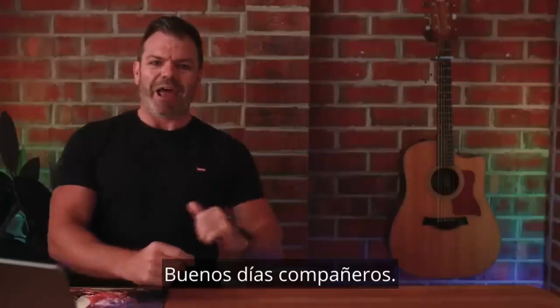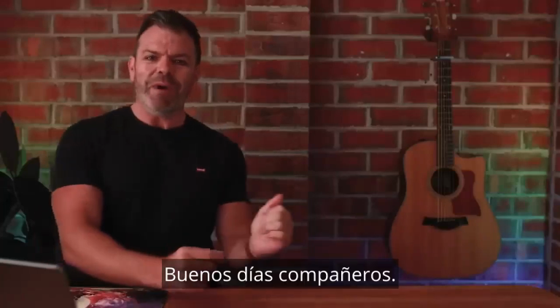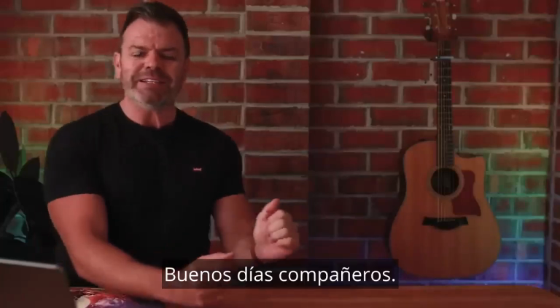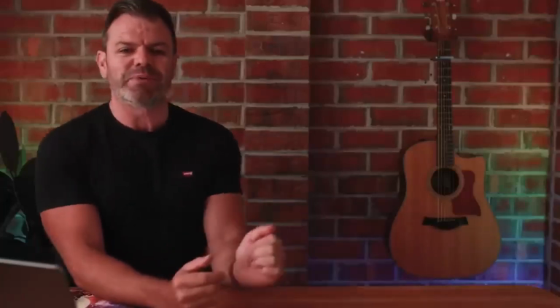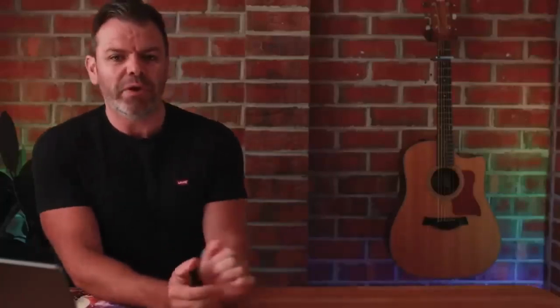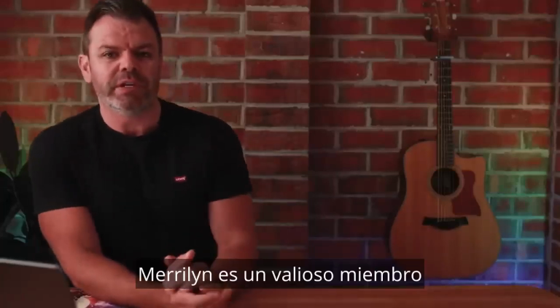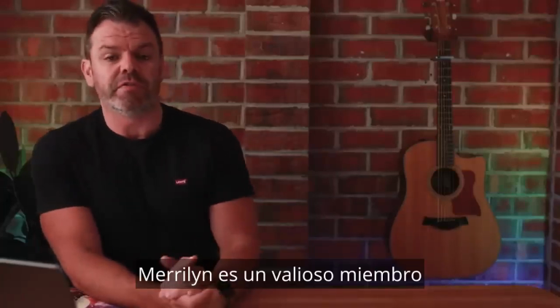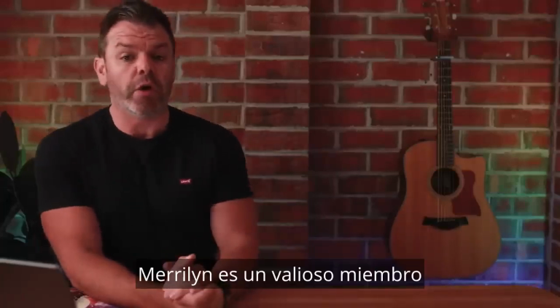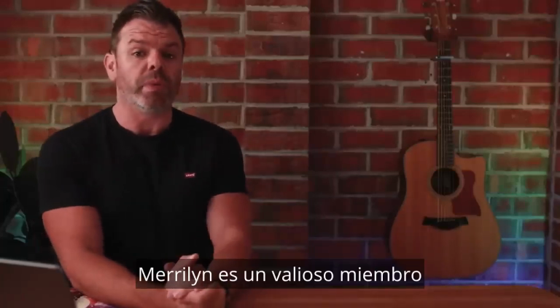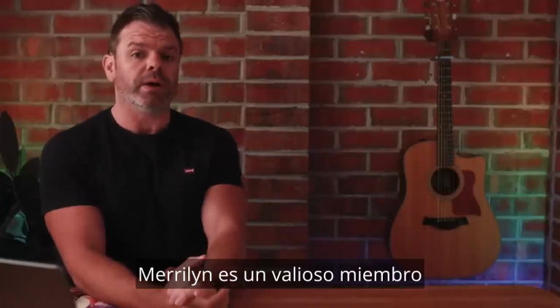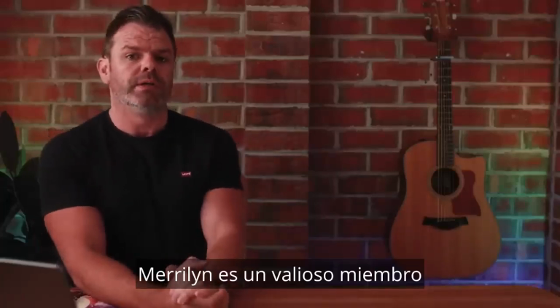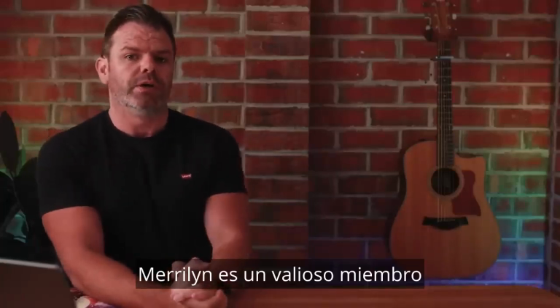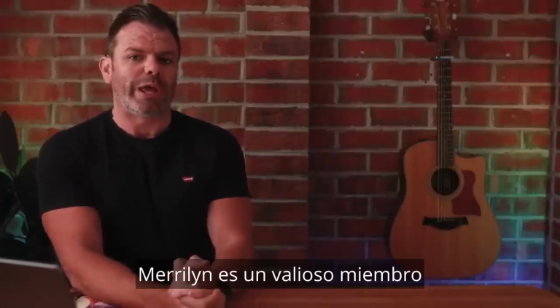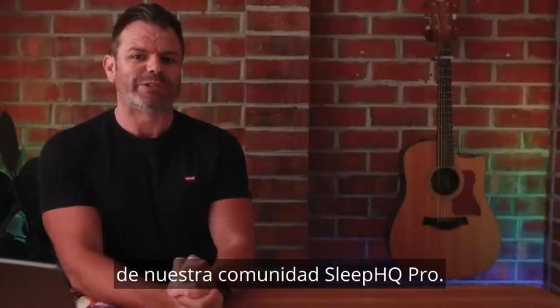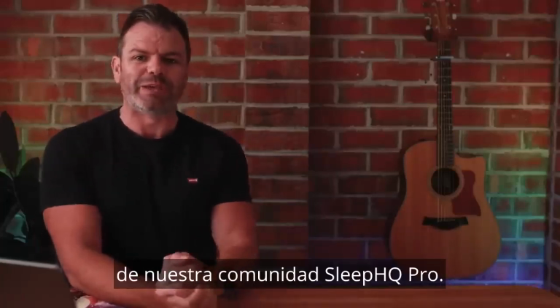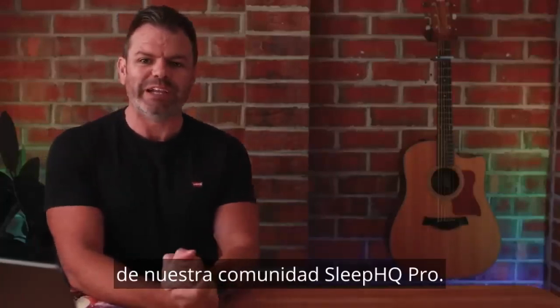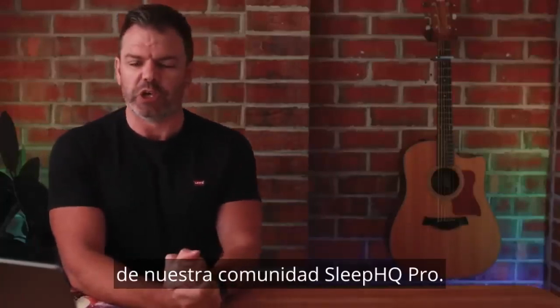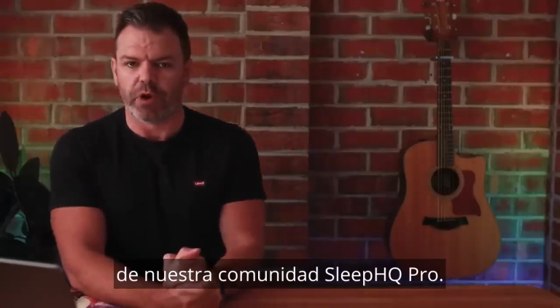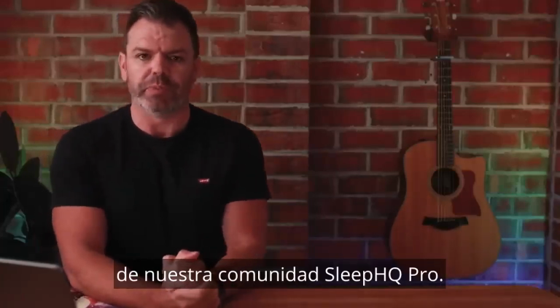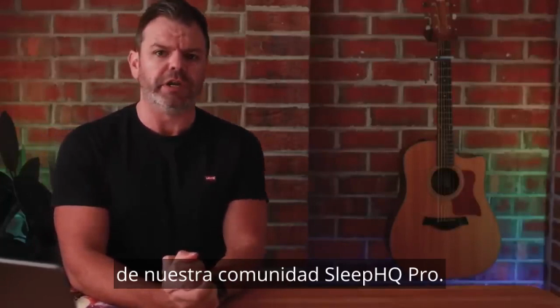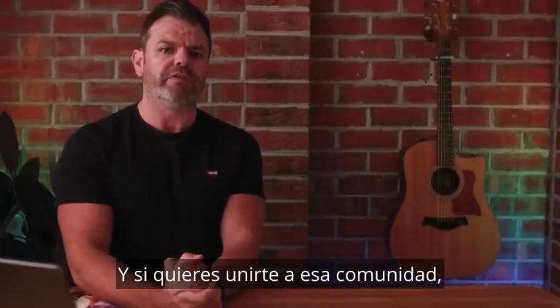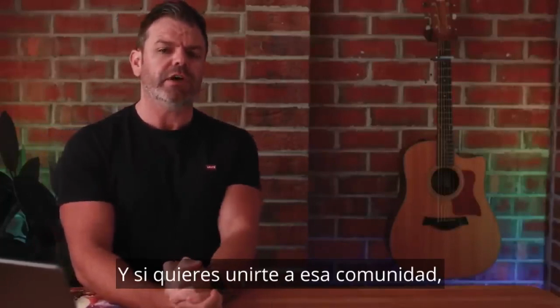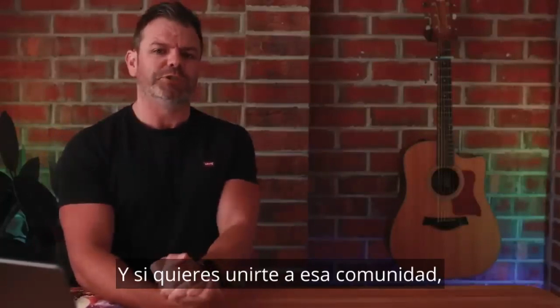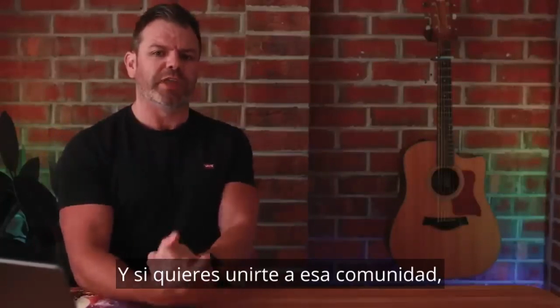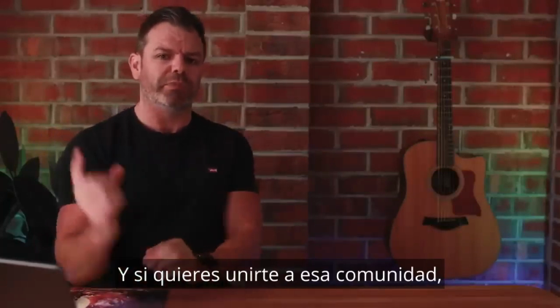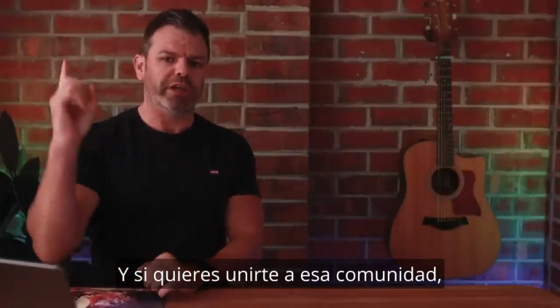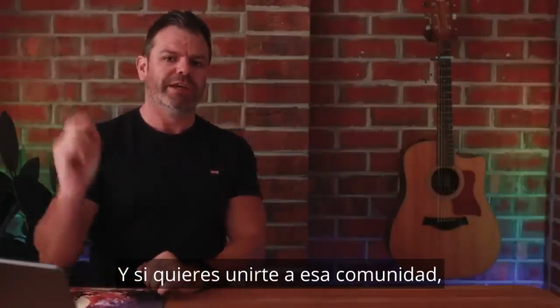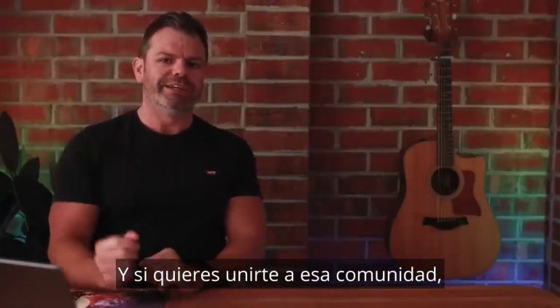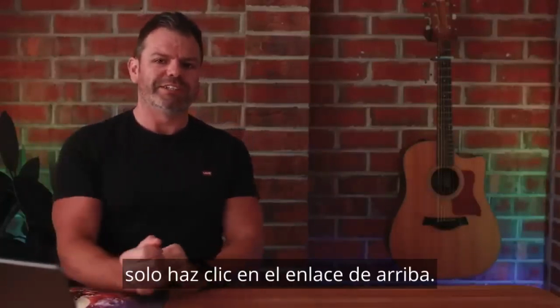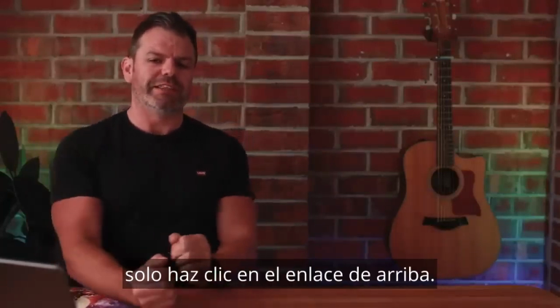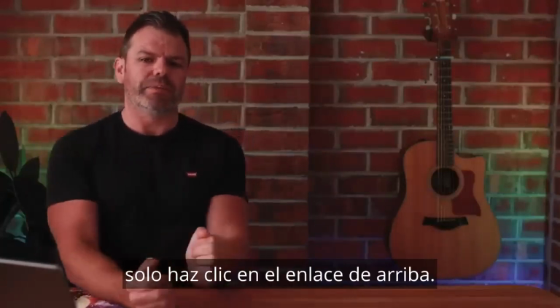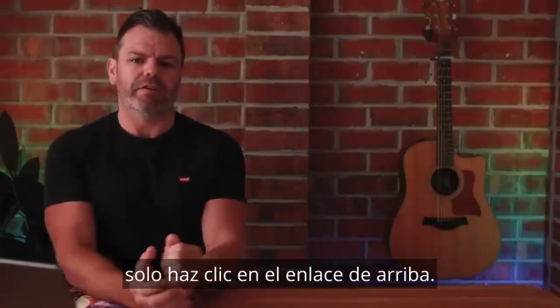G'day mates. Marilyn is a valued member of our Sleep HQ Pro community, and if you'd like to join that community, just click the link above.